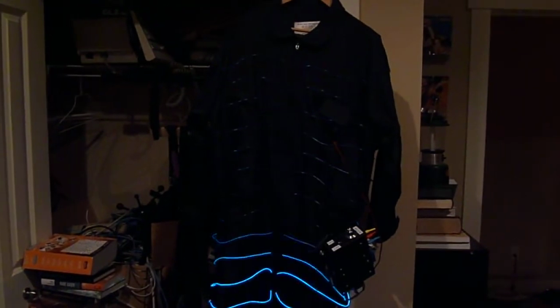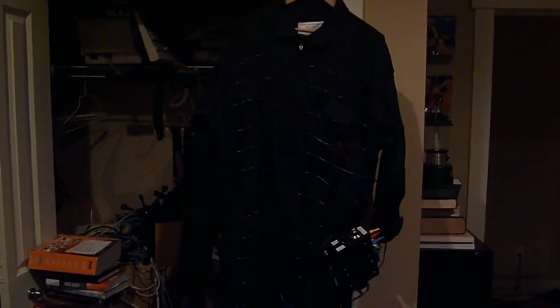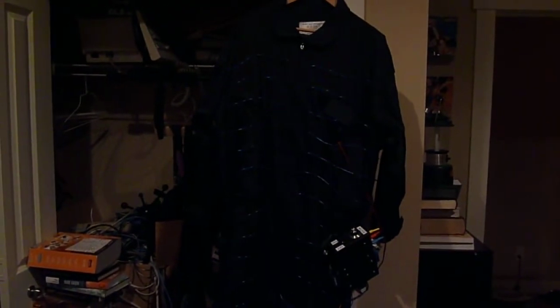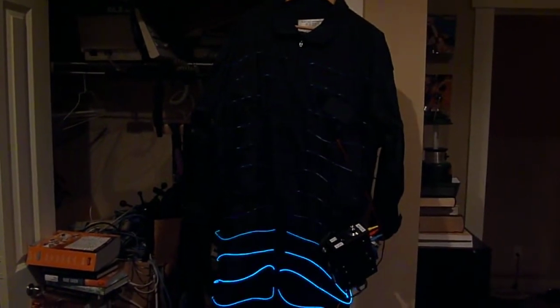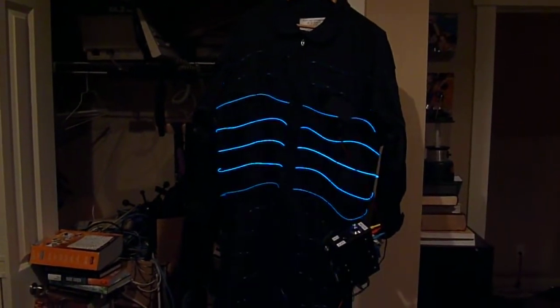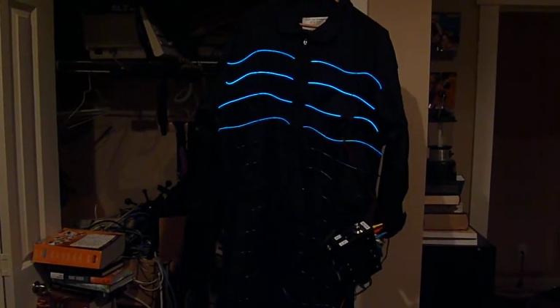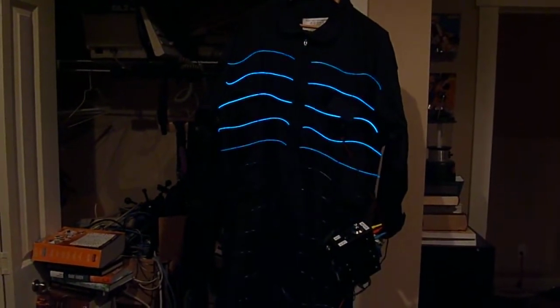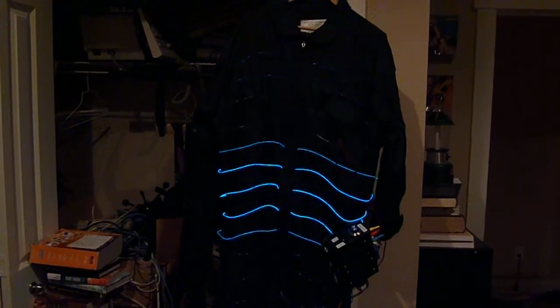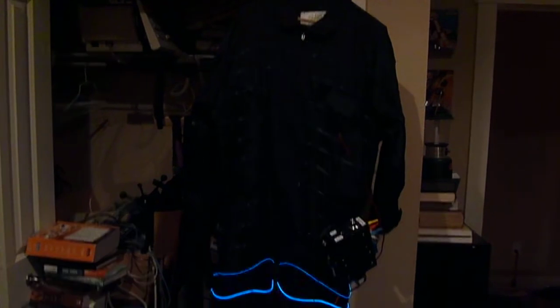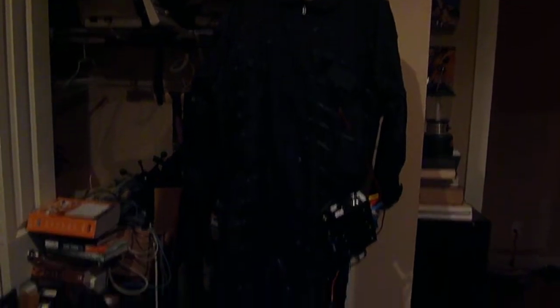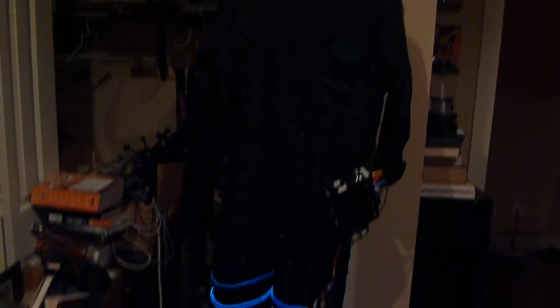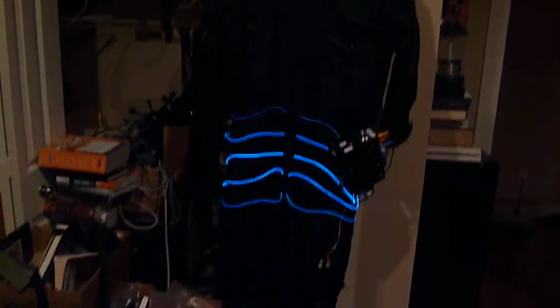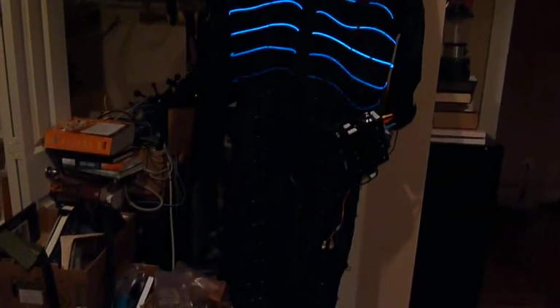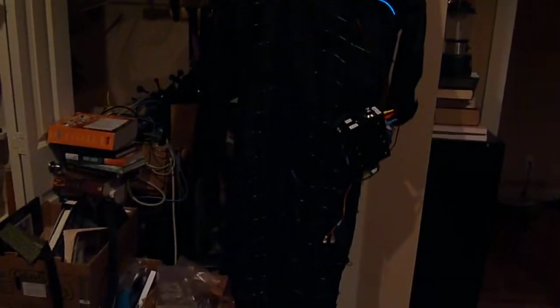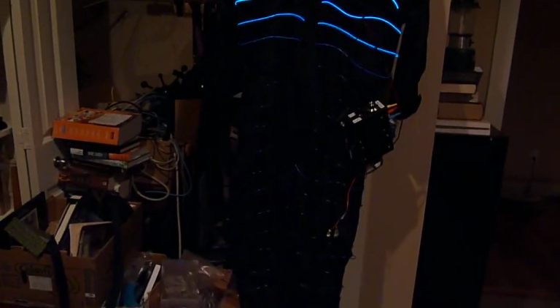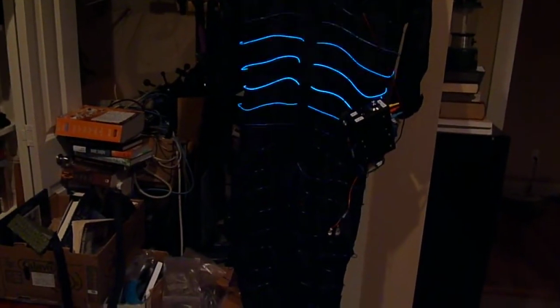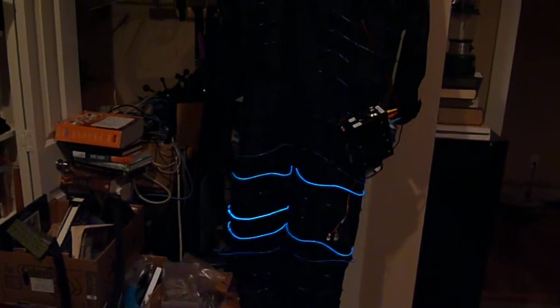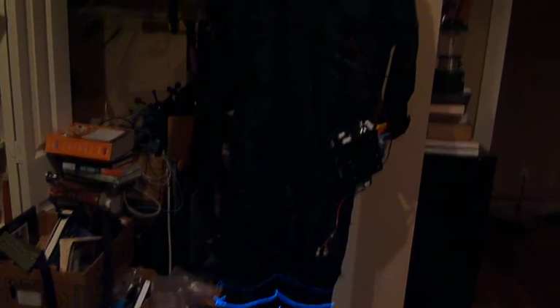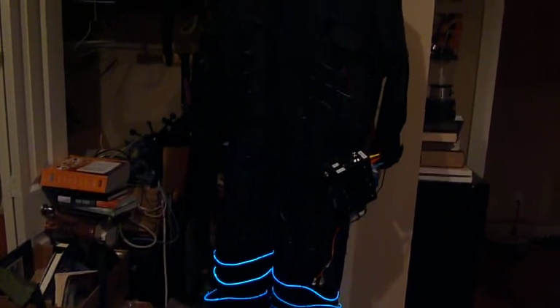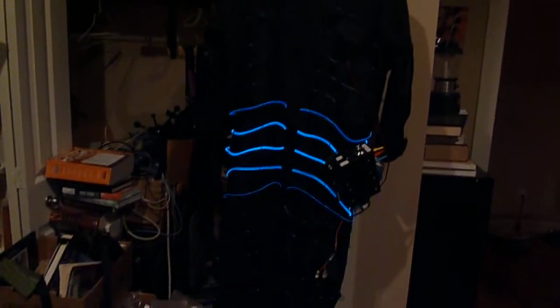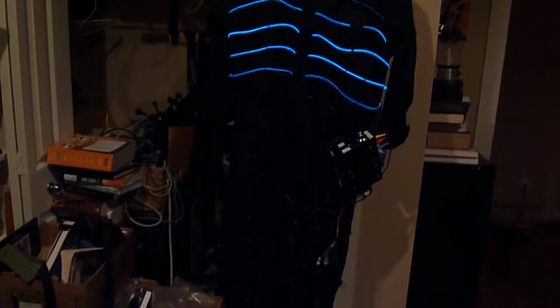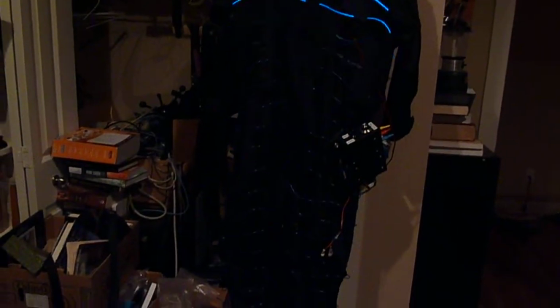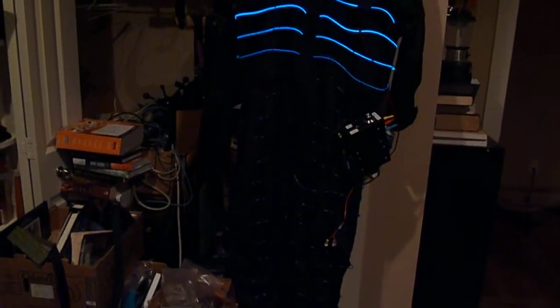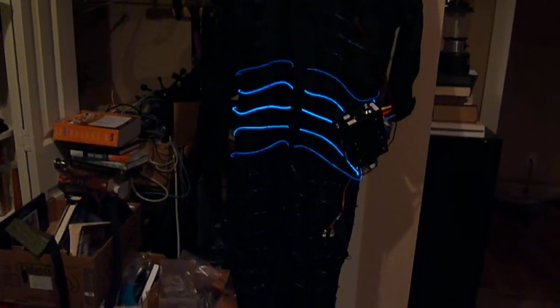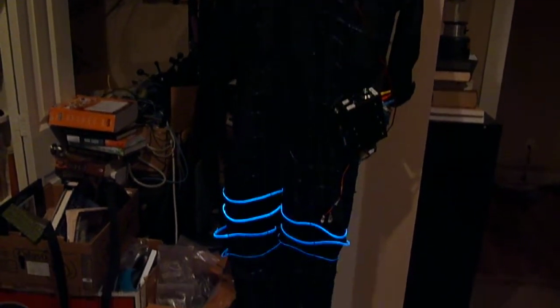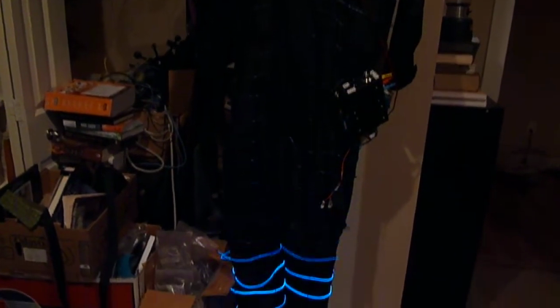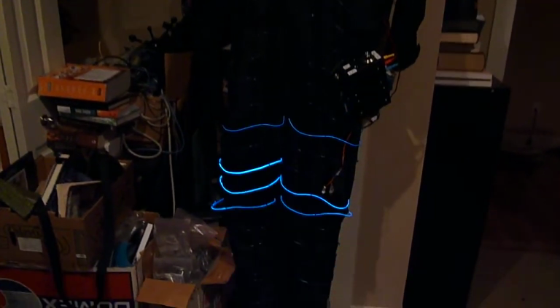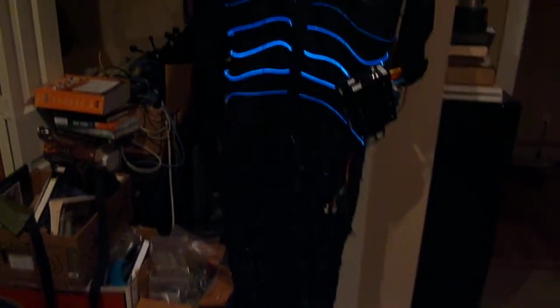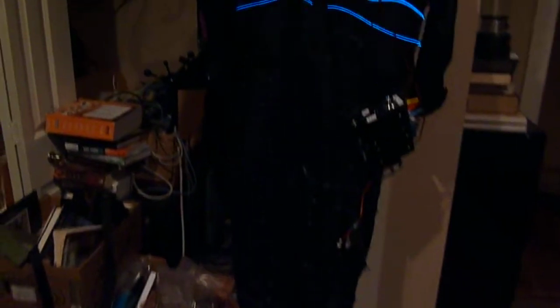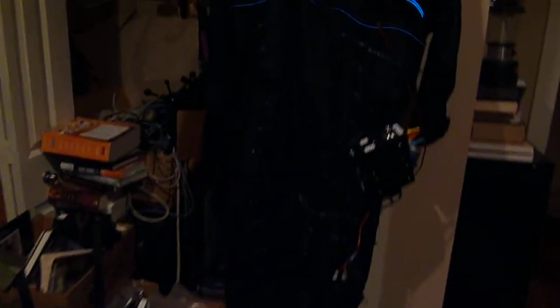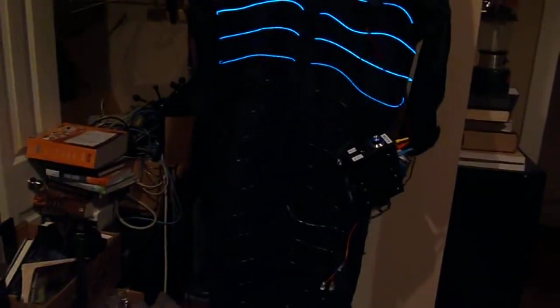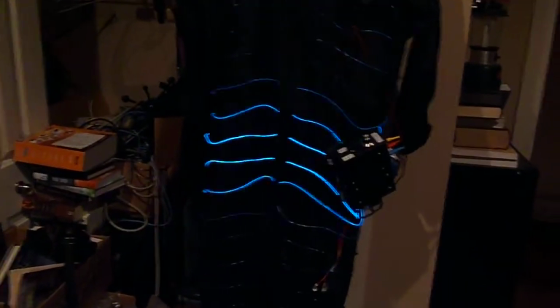This is sort of the default sequence I had running on it most of the evening because I really like the fade in, fade out effect.